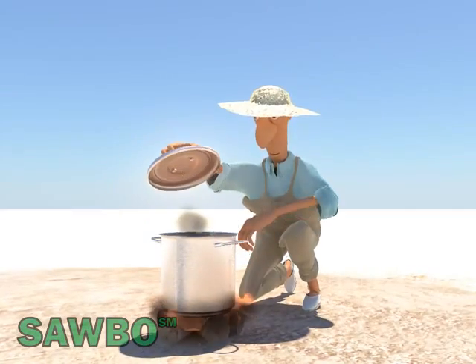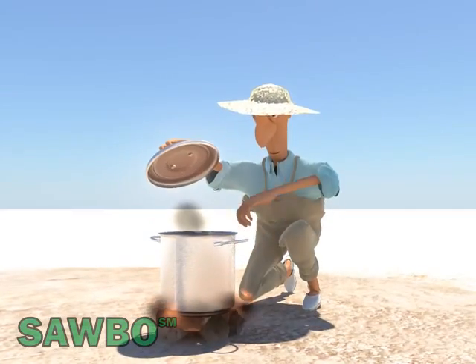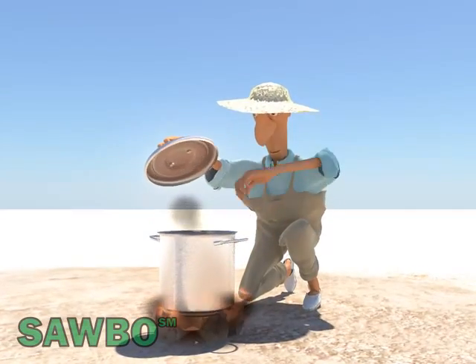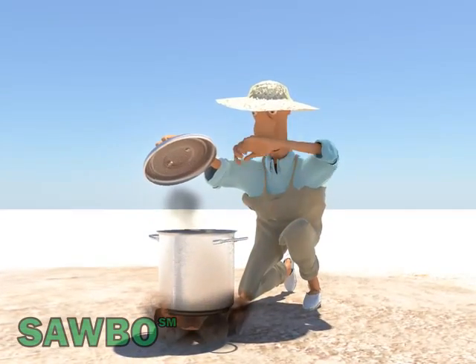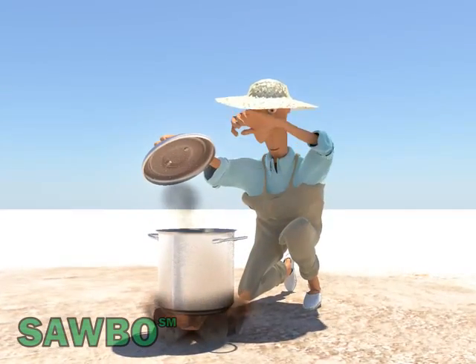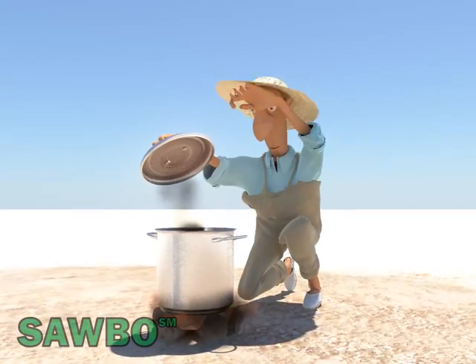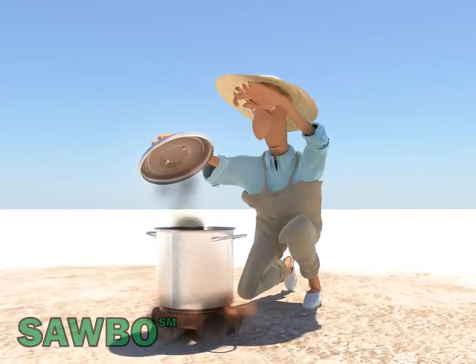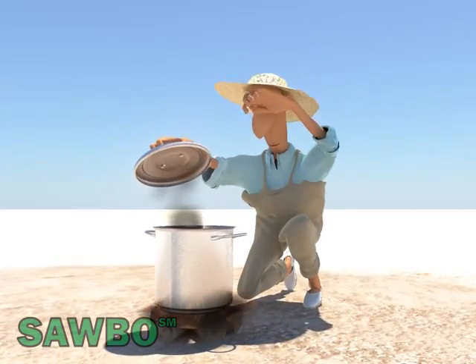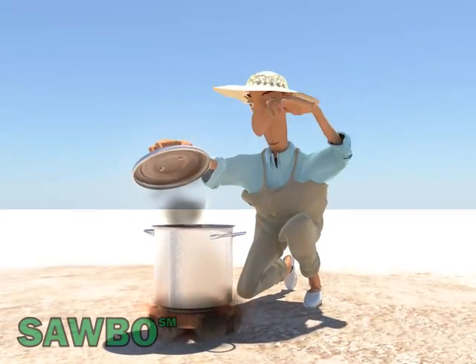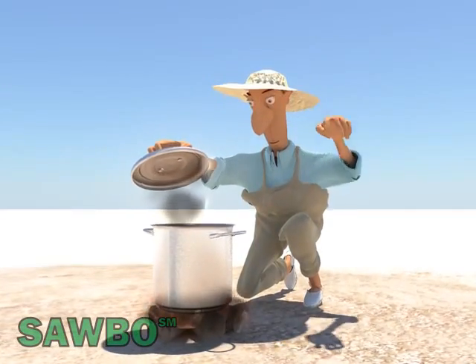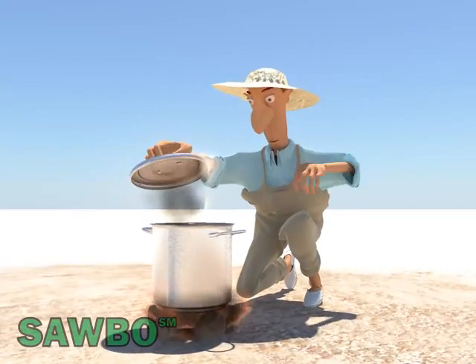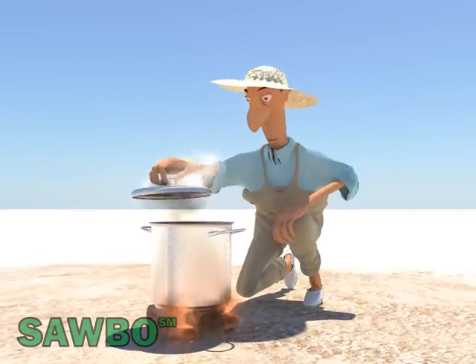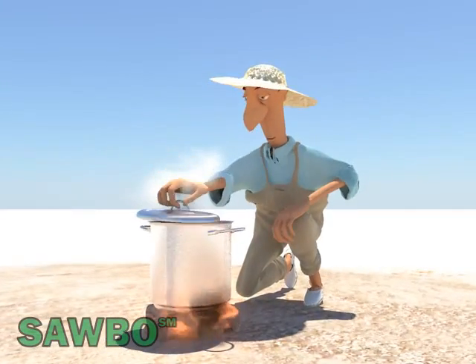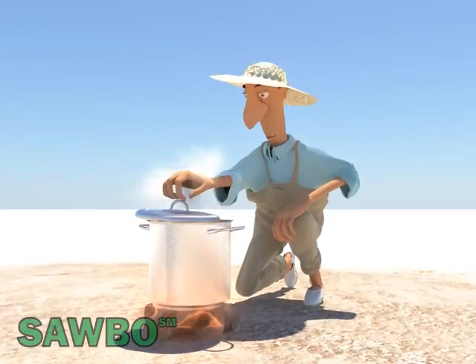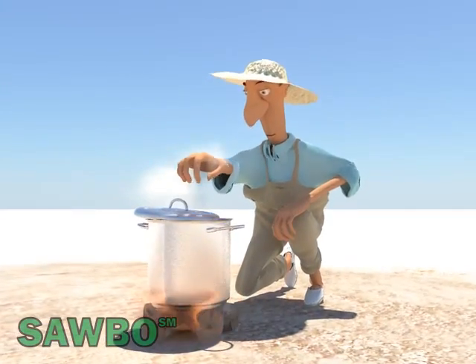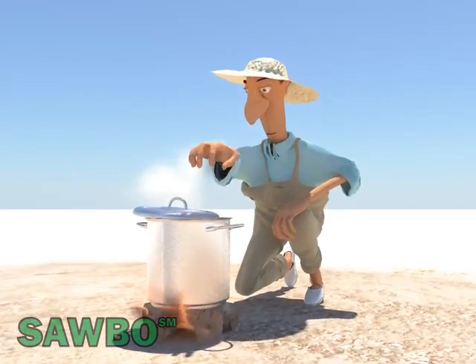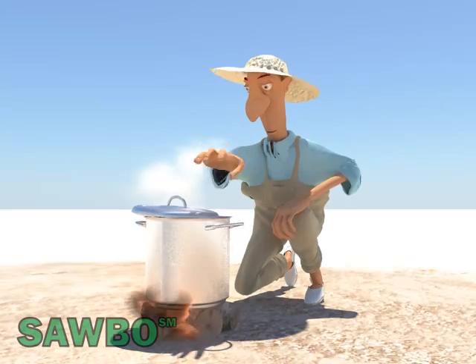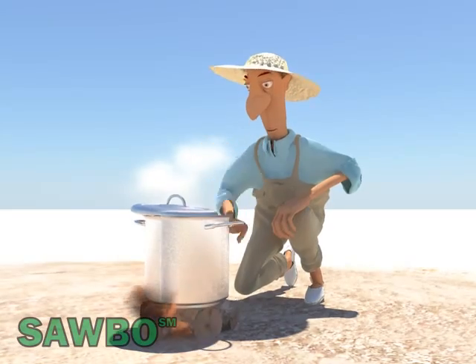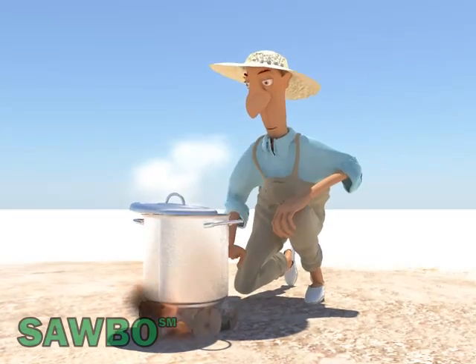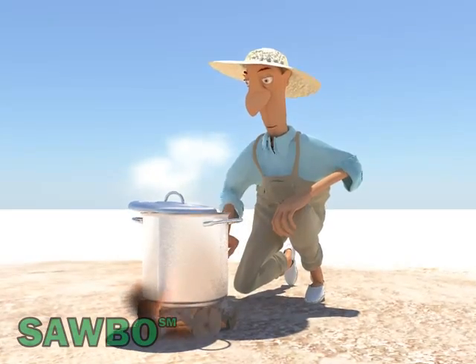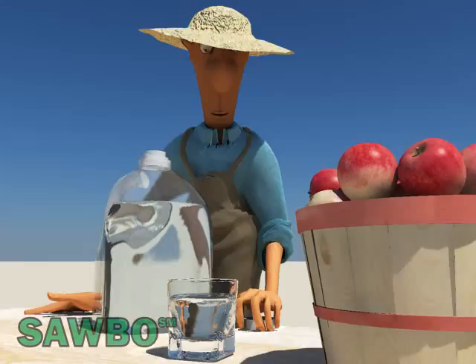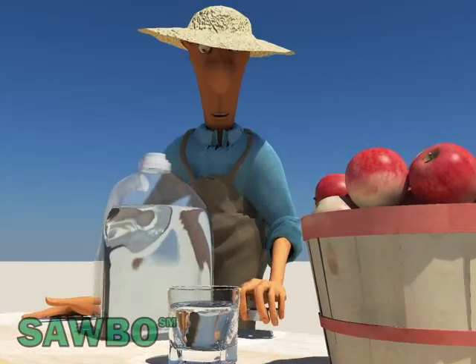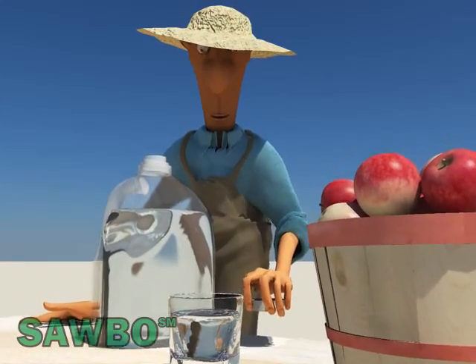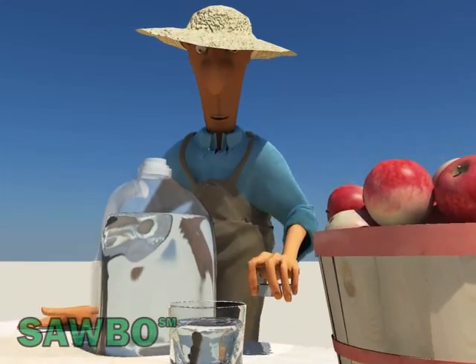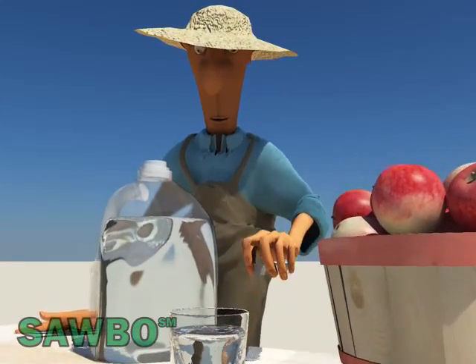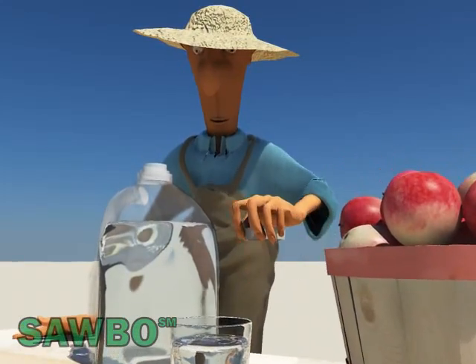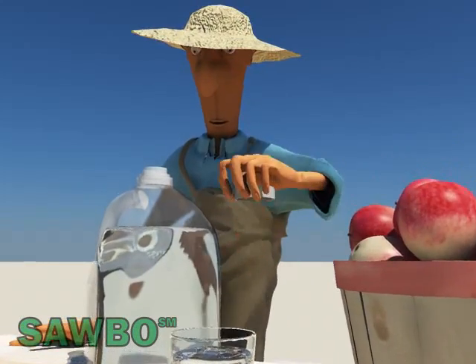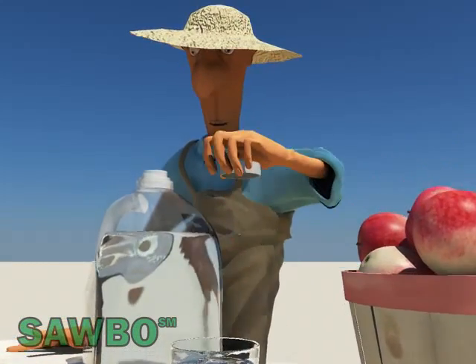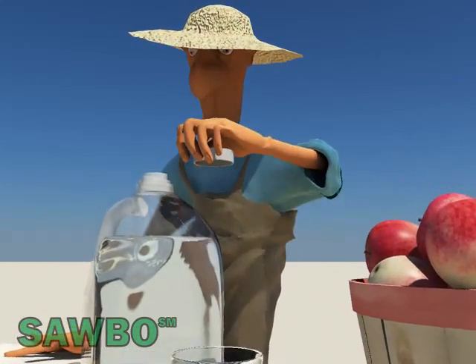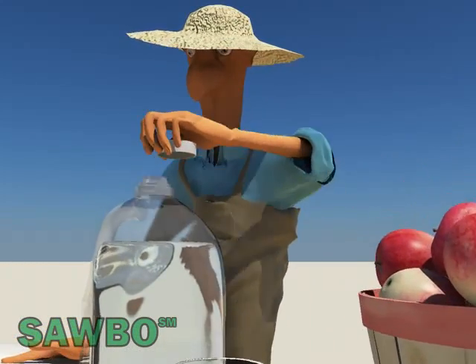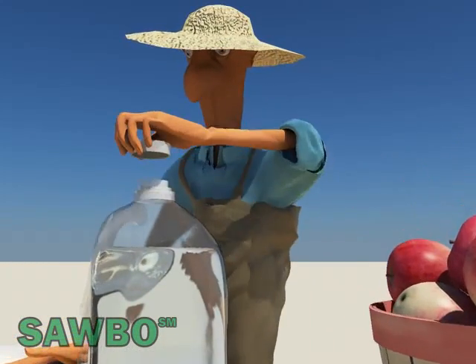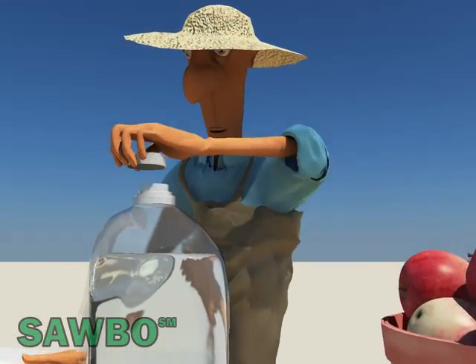Next, boil the filtered water for a minimum of 5 minutes, allowing it to cool down in an airtight container before drinking.